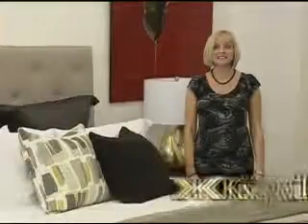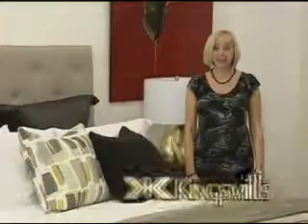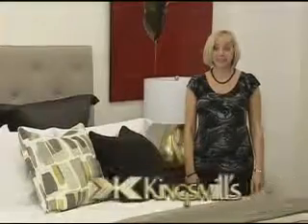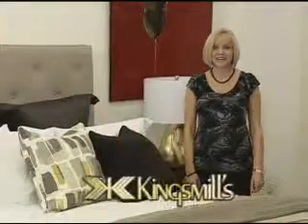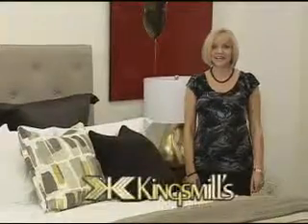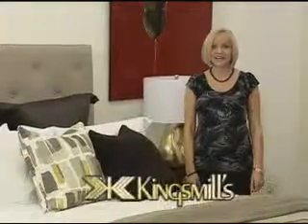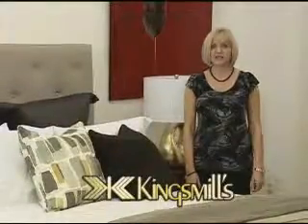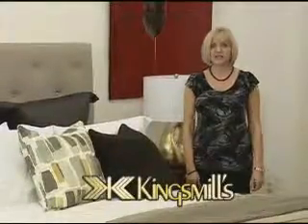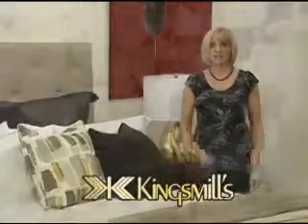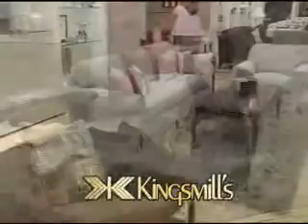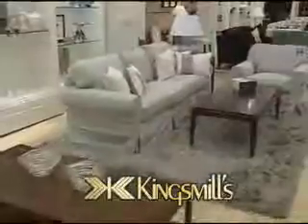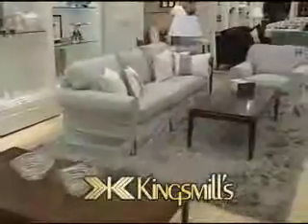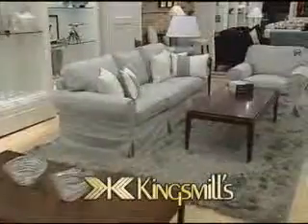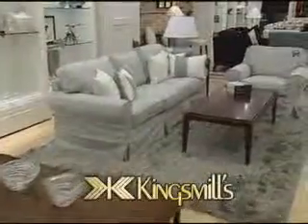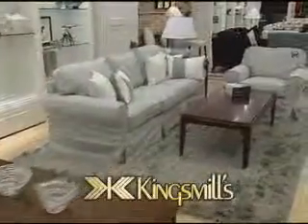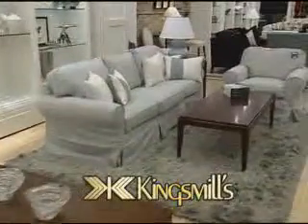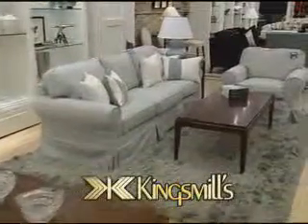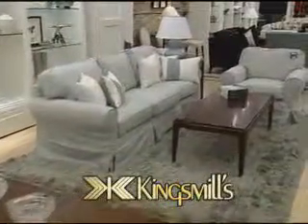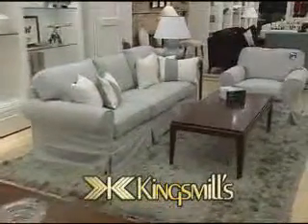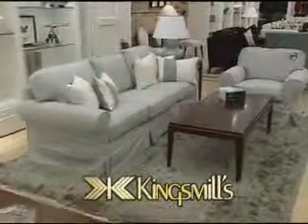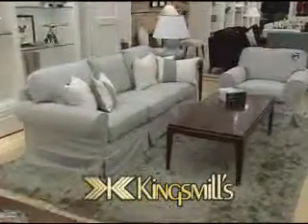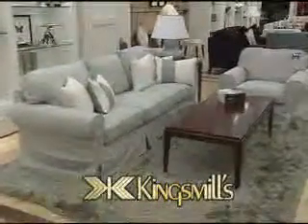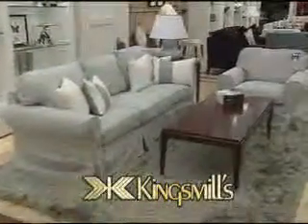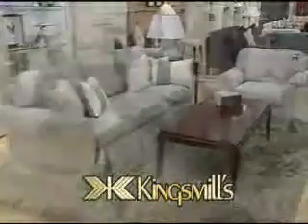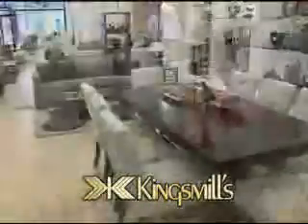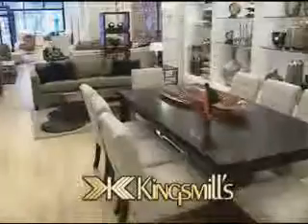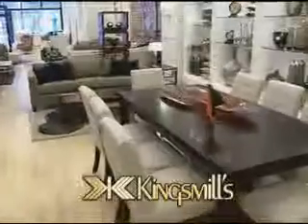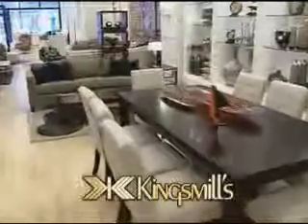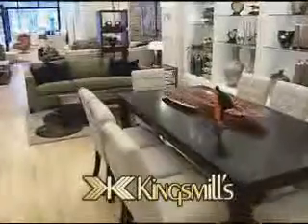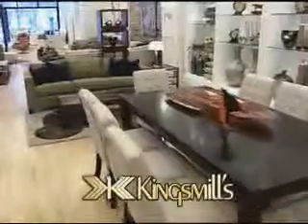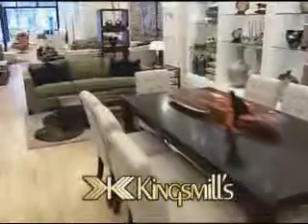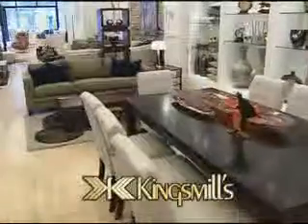Redecorating can be challenging. Colors, styles, patterns. How to deal with storage, arrangements, and accessories.